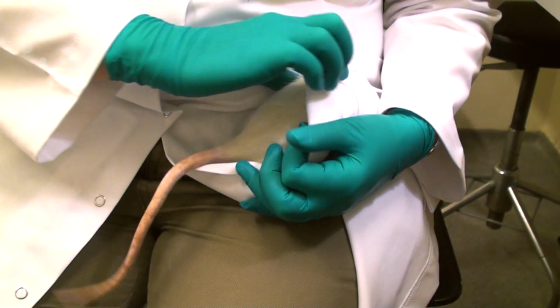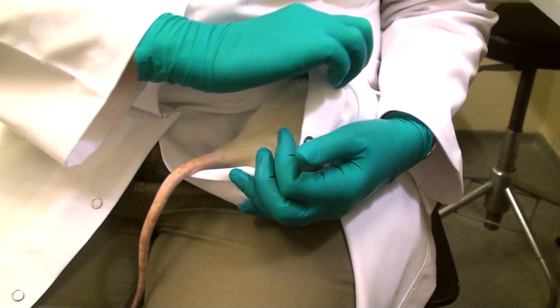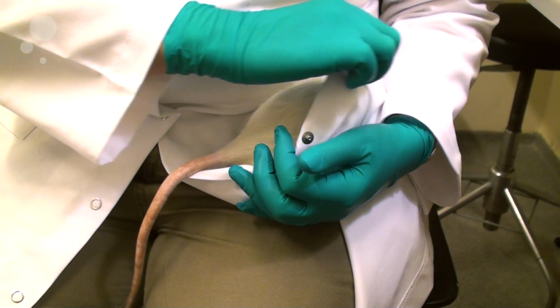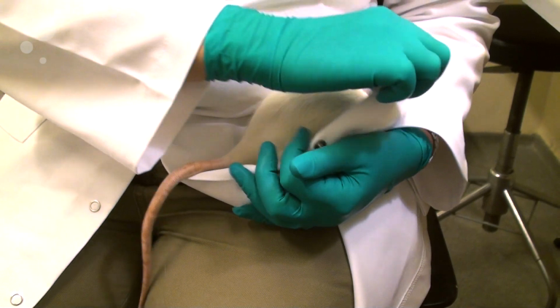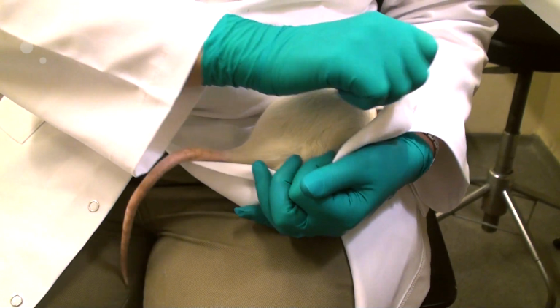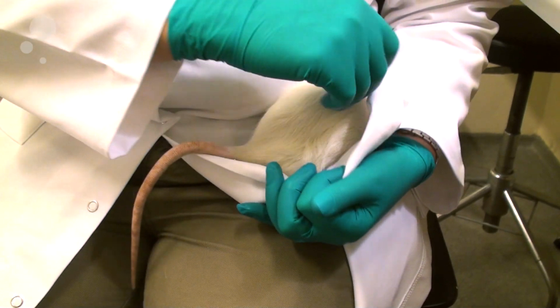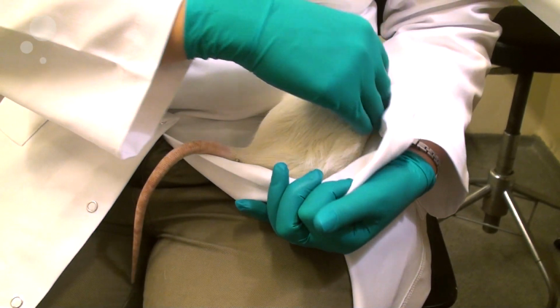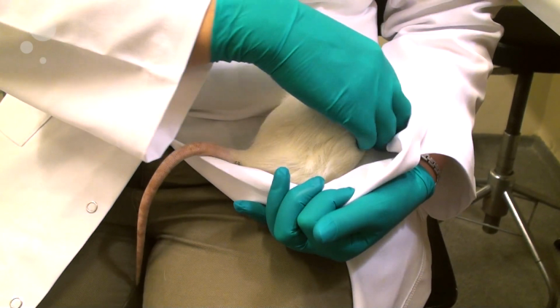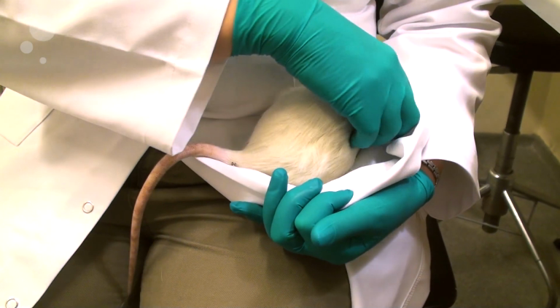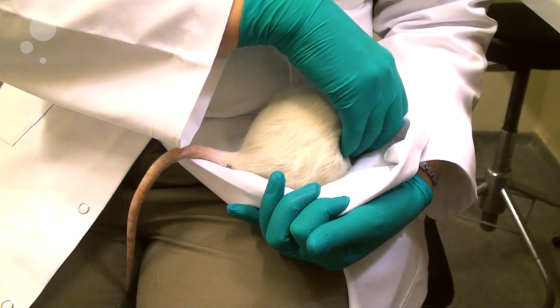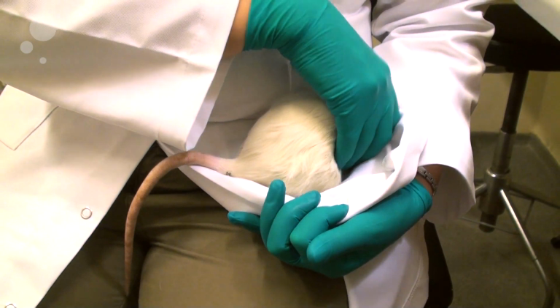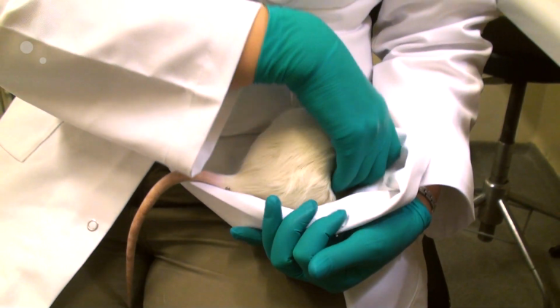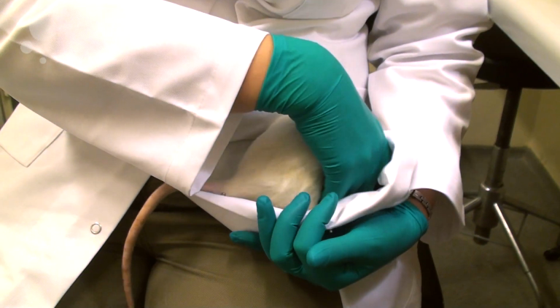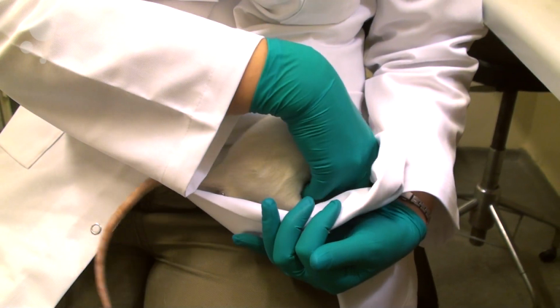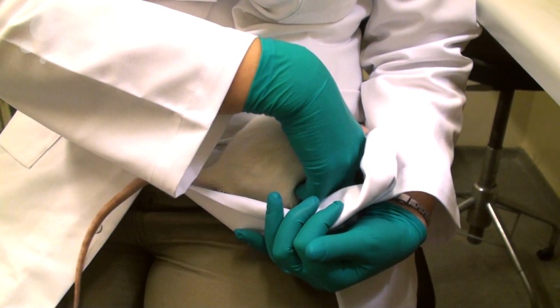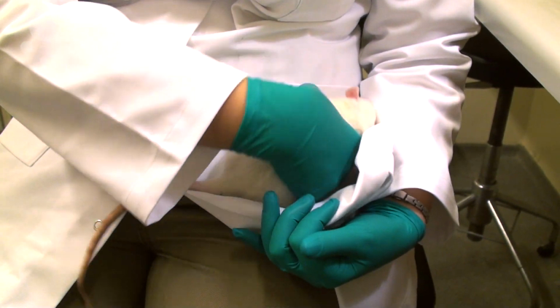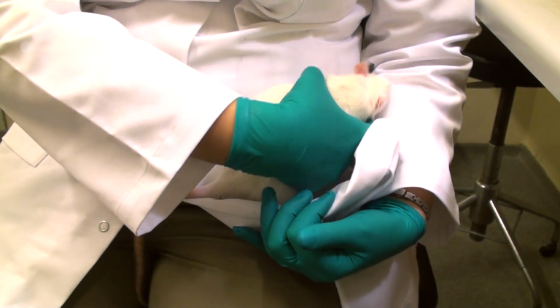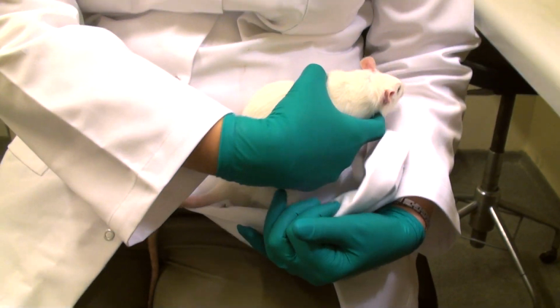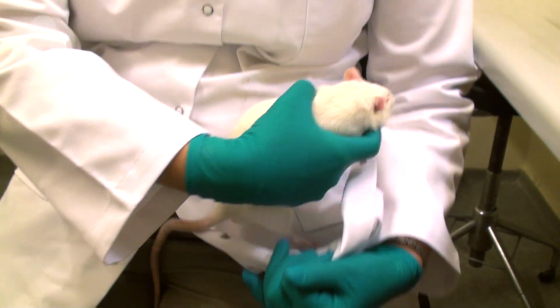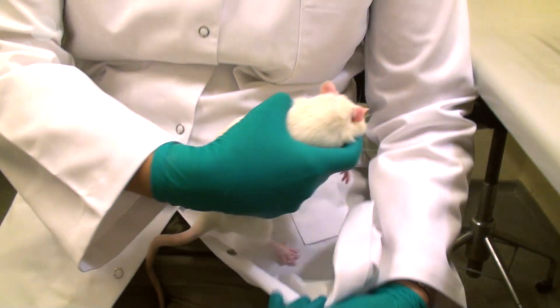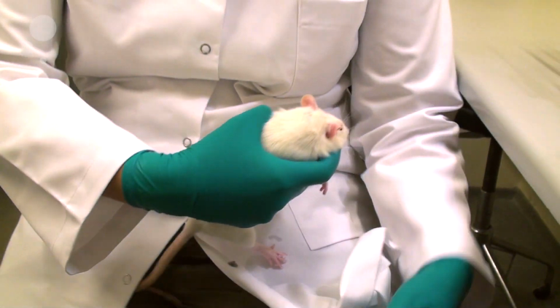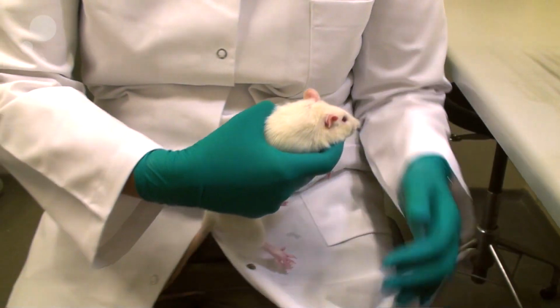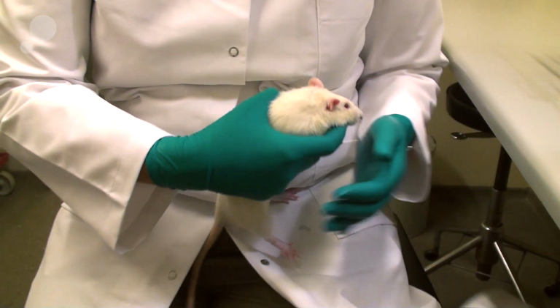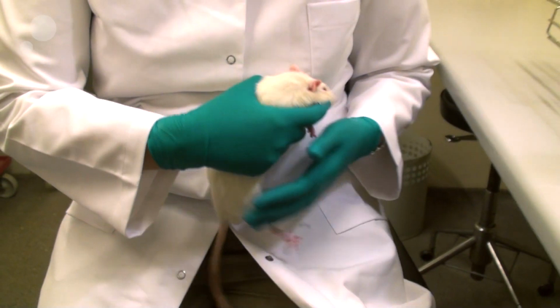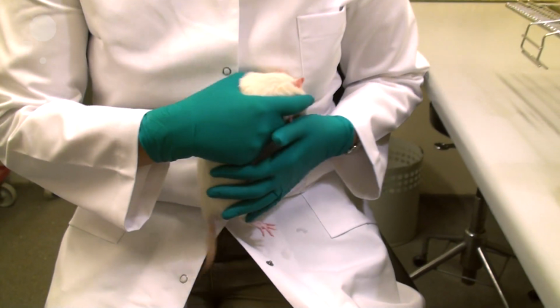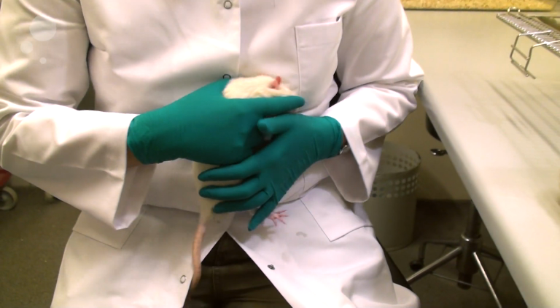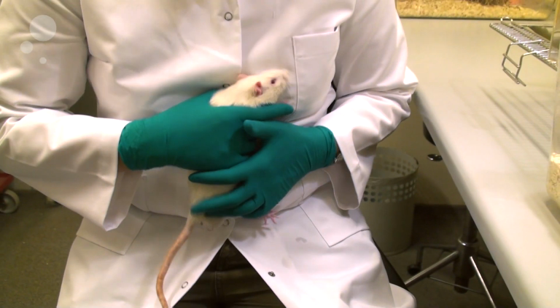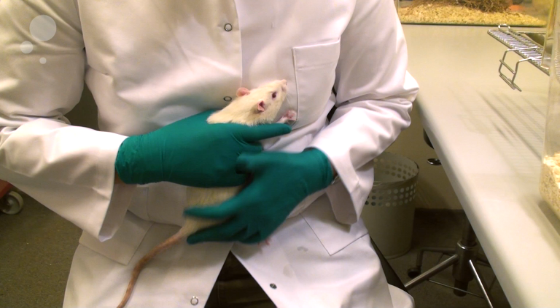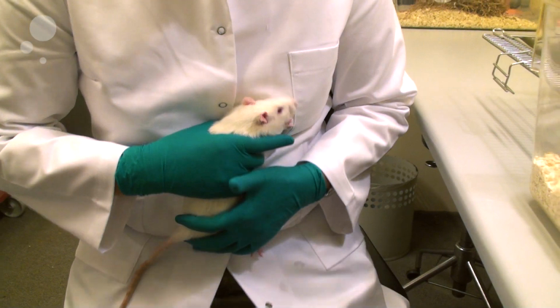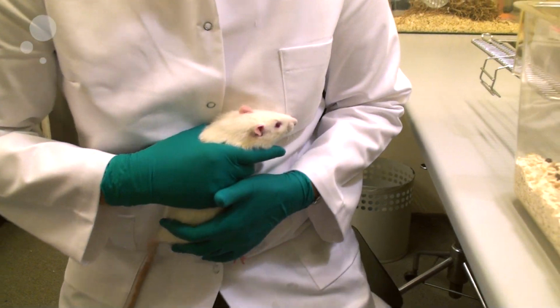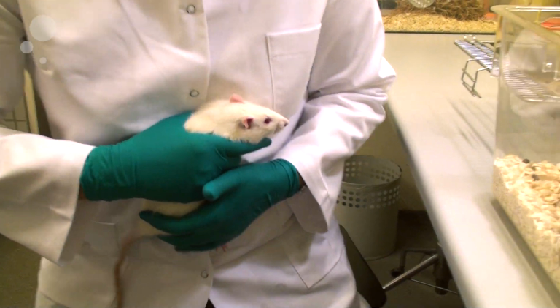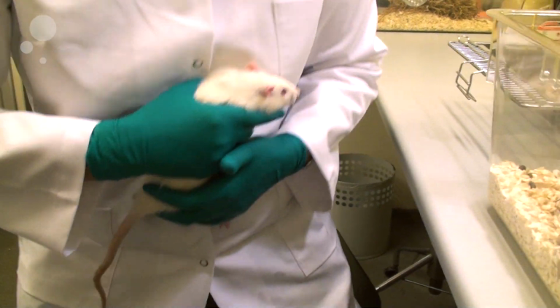When you're done with the injection, you just pick him up as you would a pet rat and put him back in the cage.